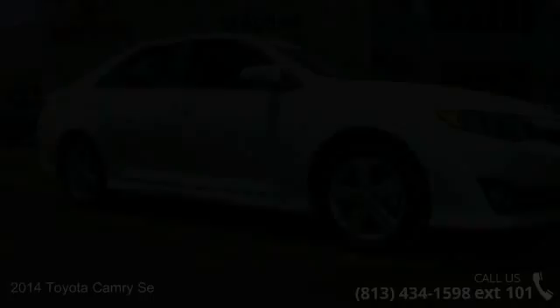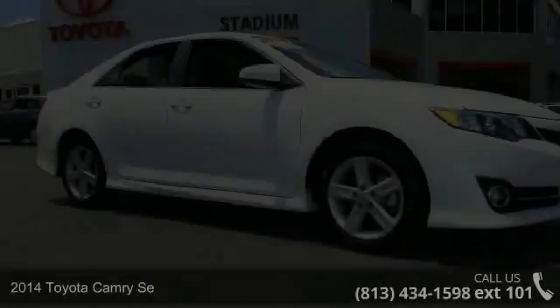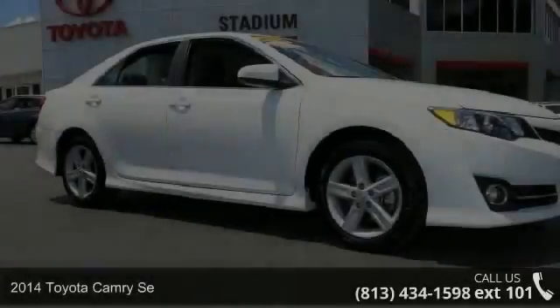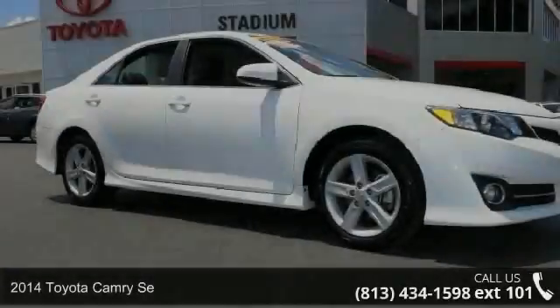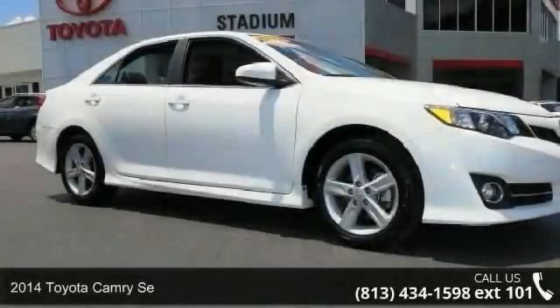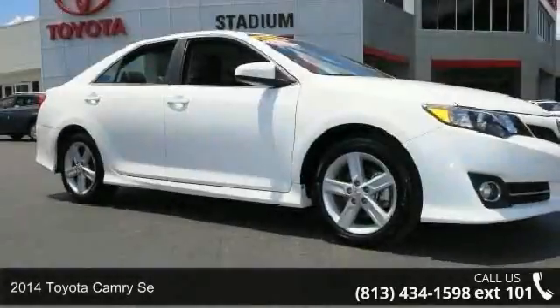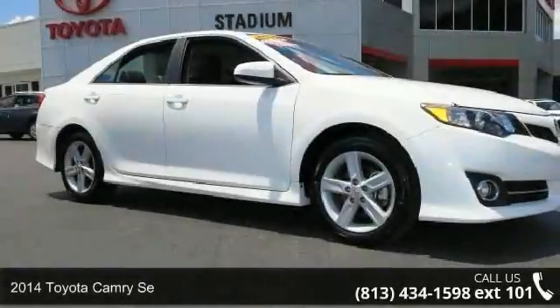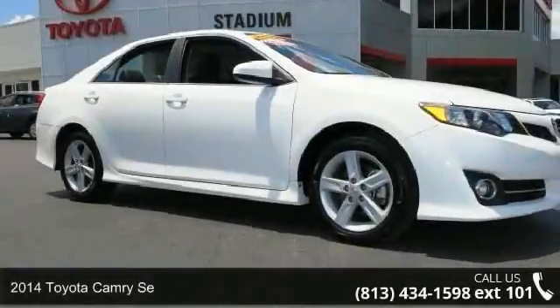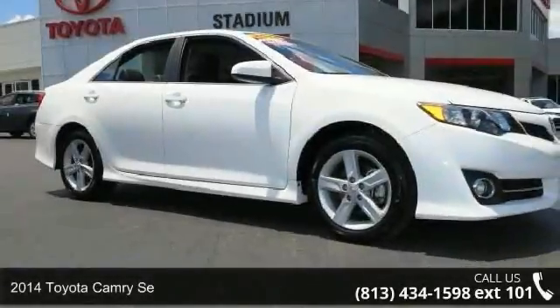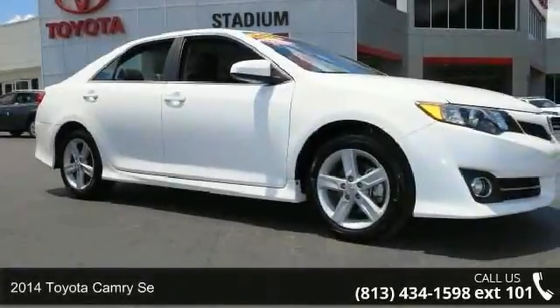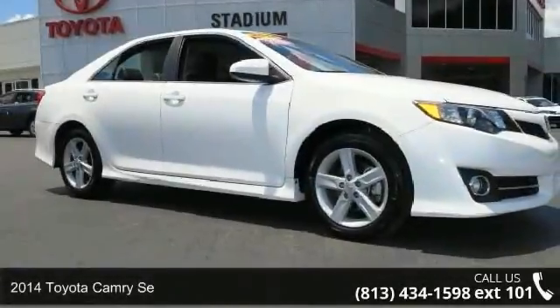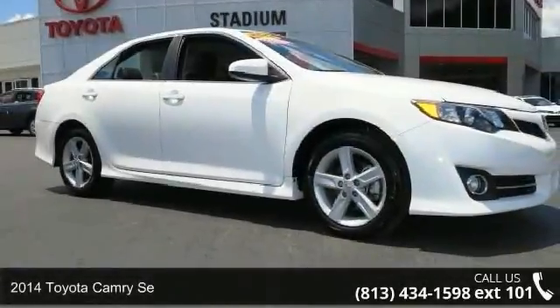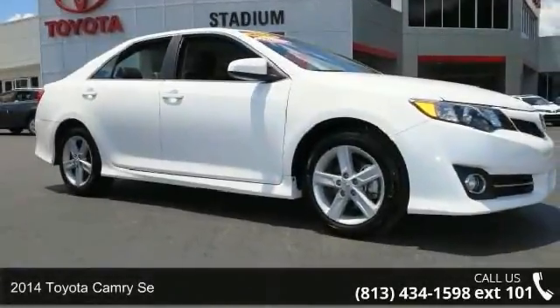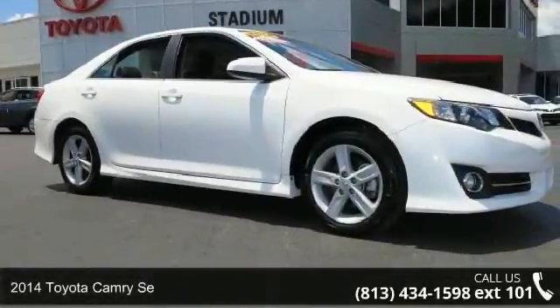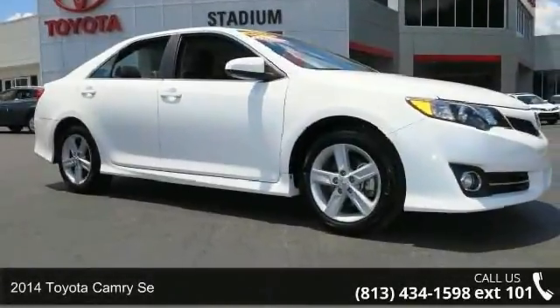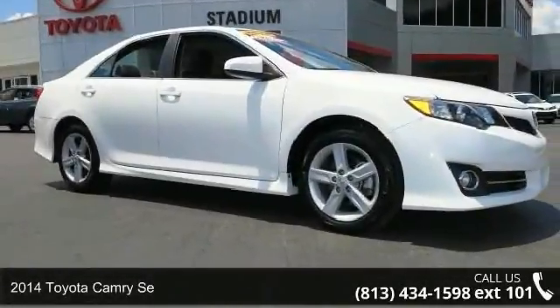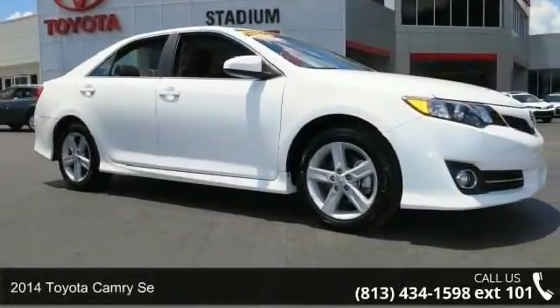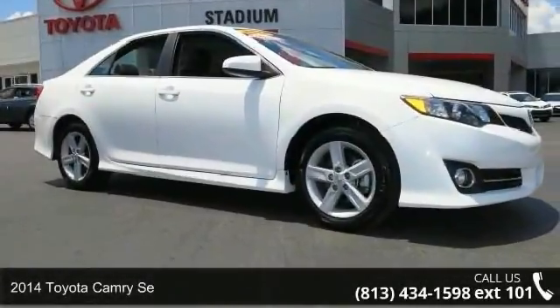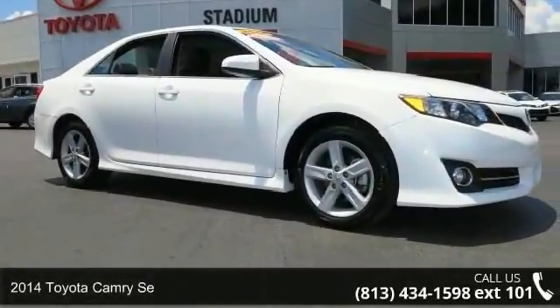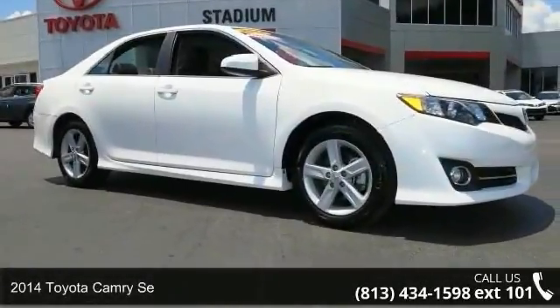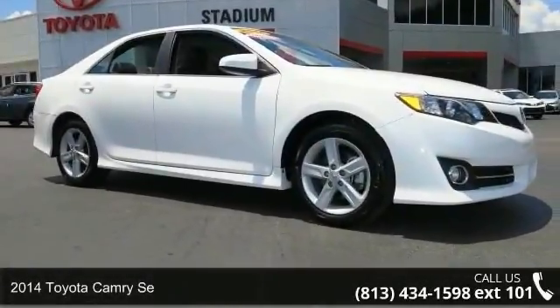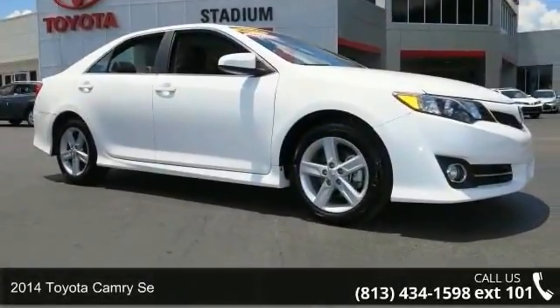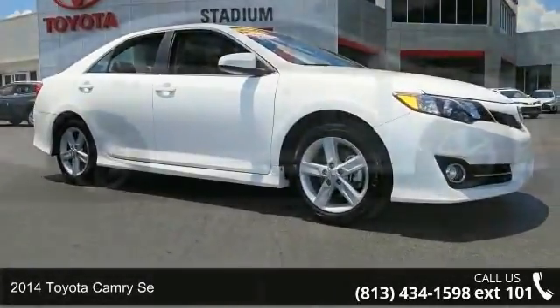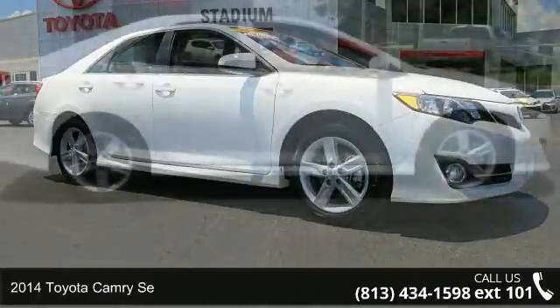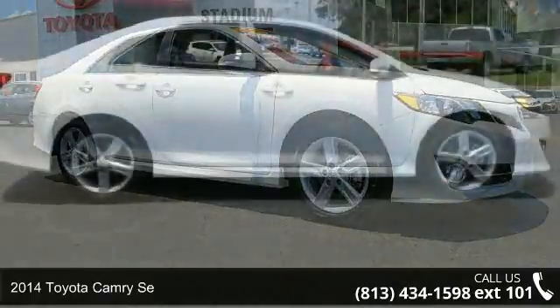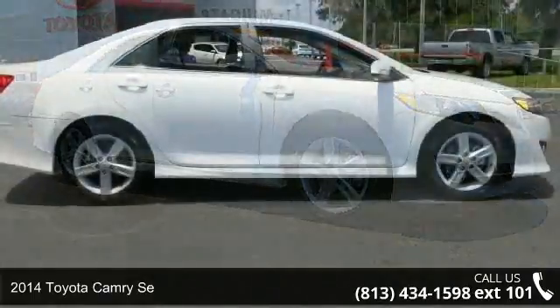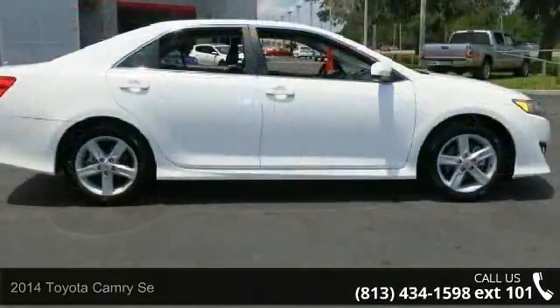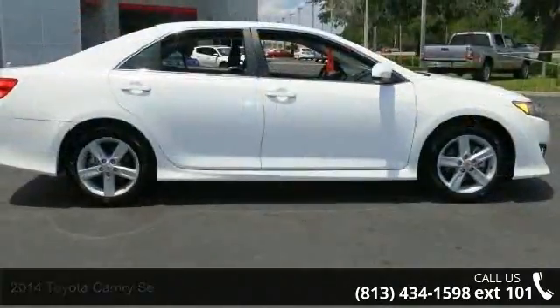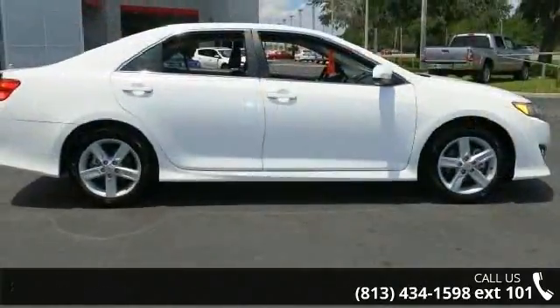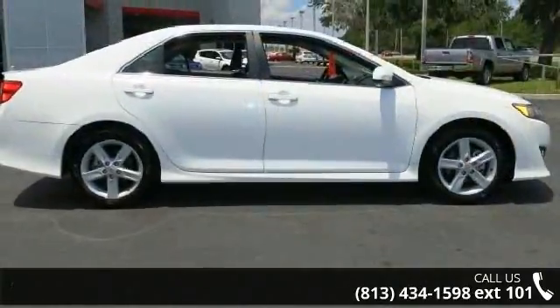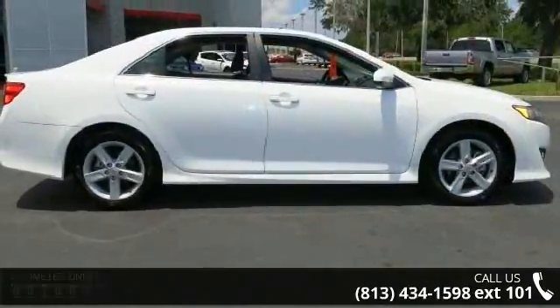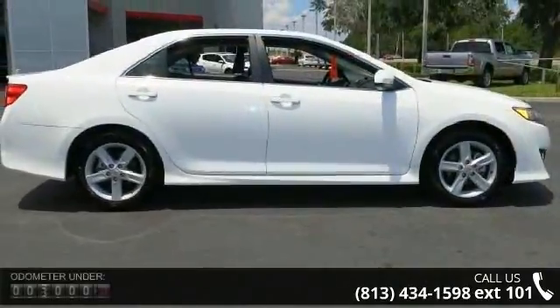Check out this 2014 Toyota Camry SE. If you are looking for a first-rate auto, this one could be yours today.